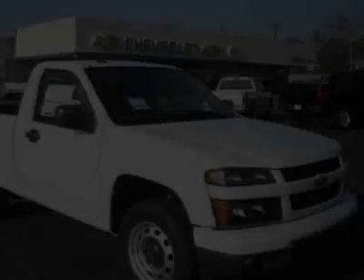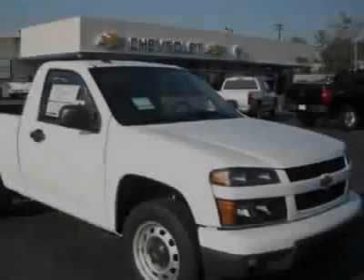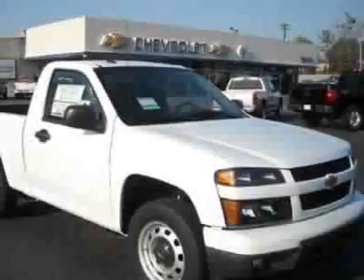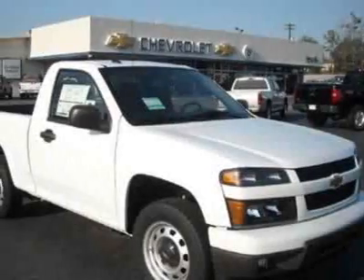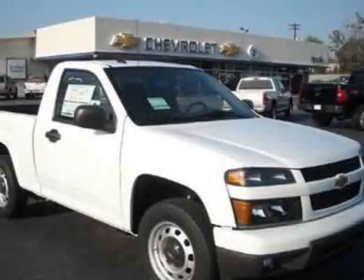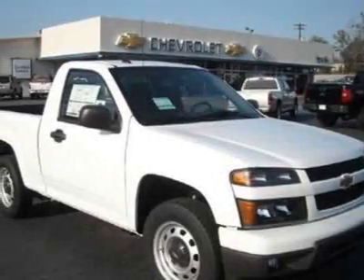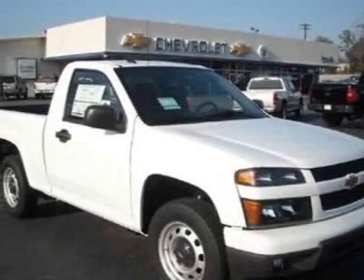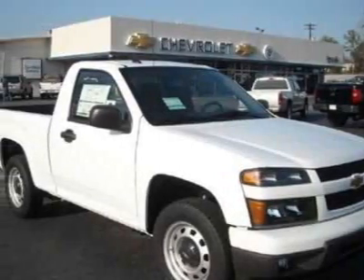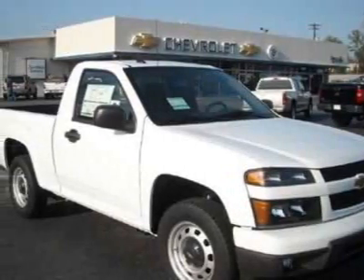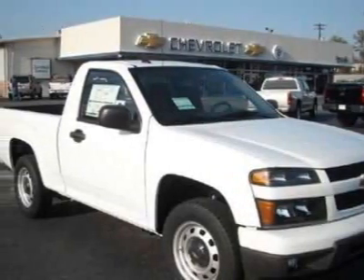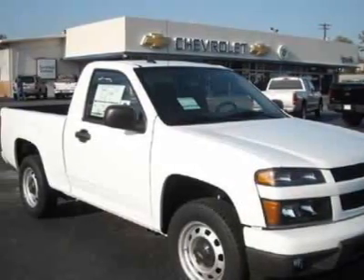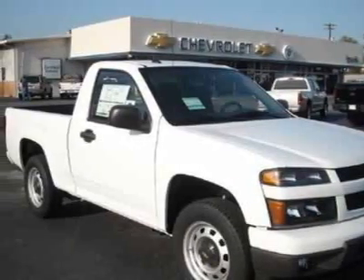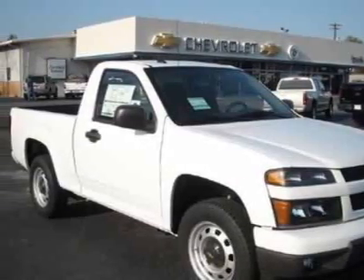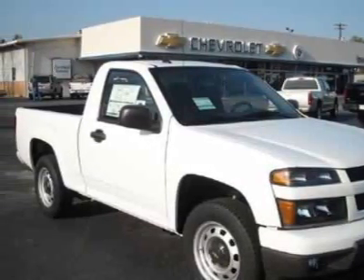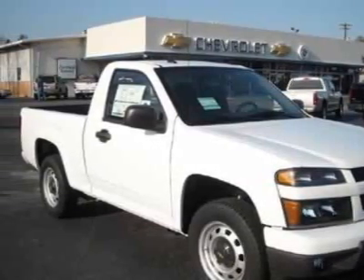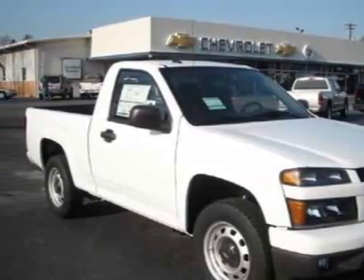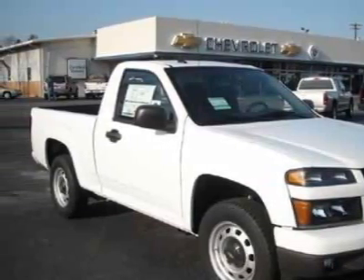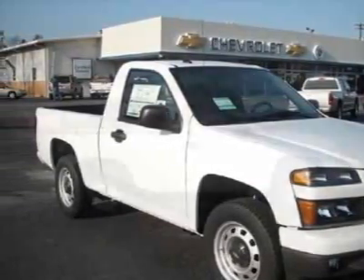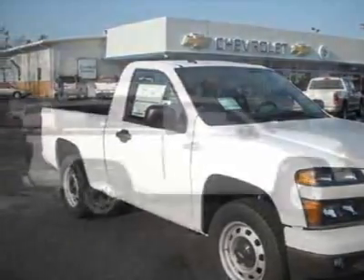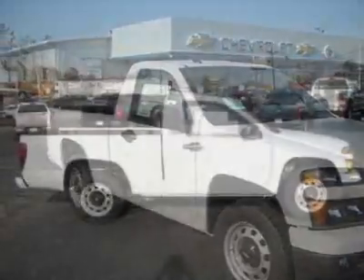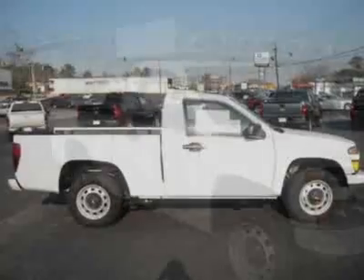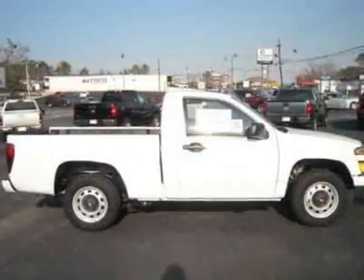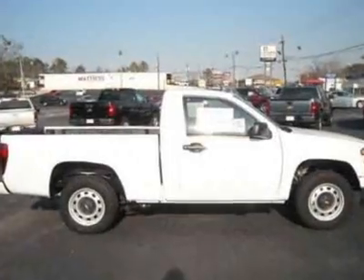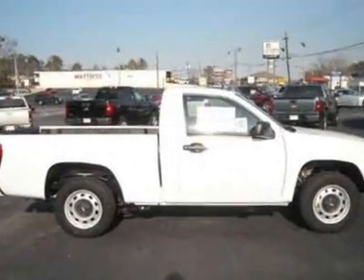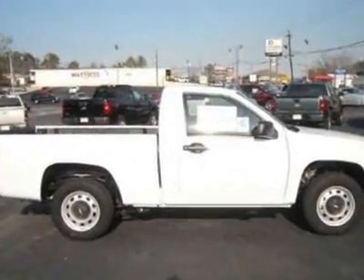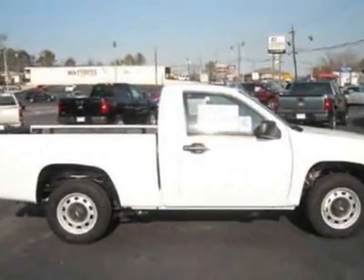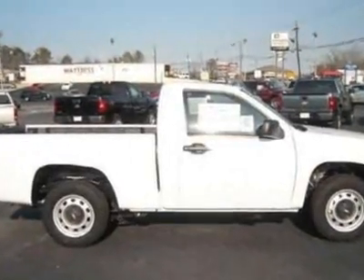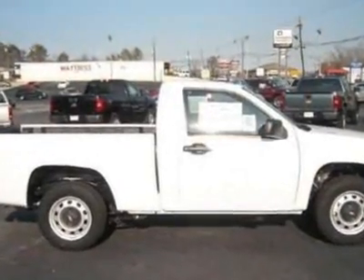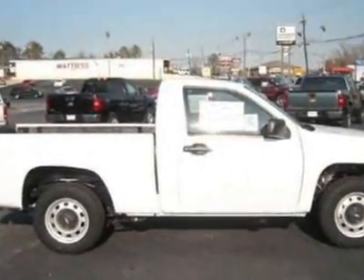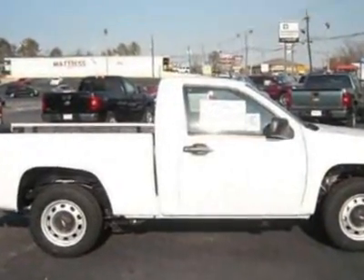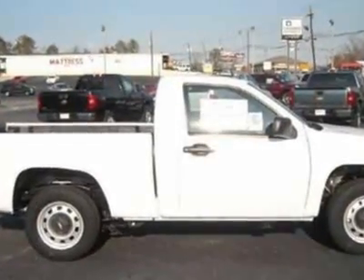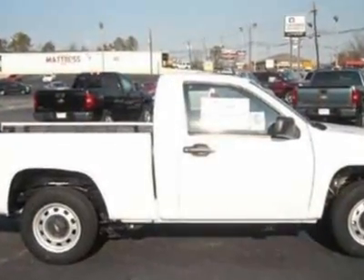Look at this new 2011 Chevrolet Colorado. For your protection, this vehicle has a full factory warranty.